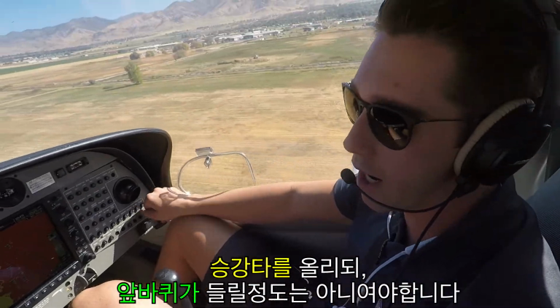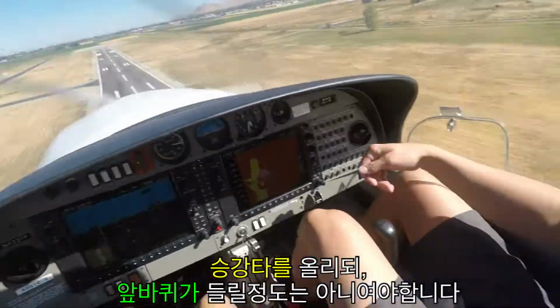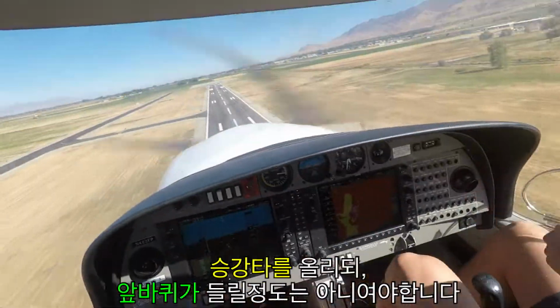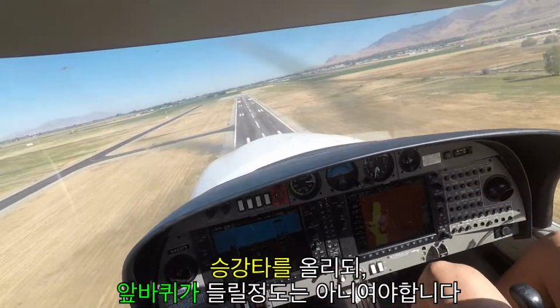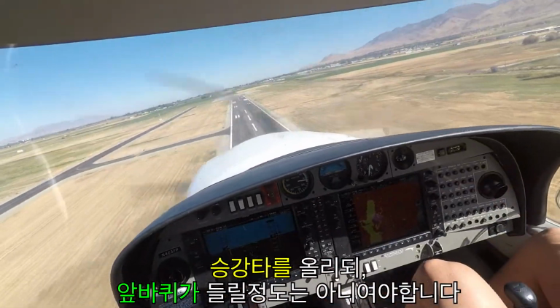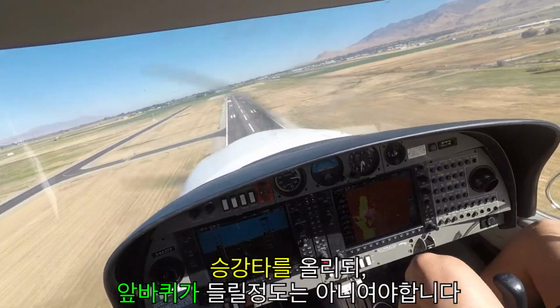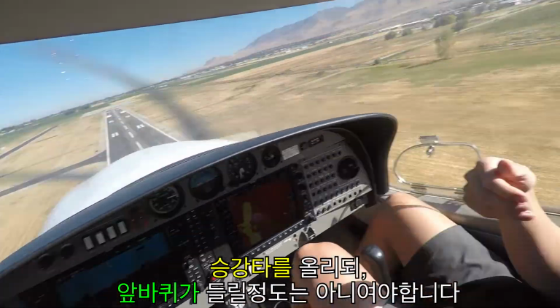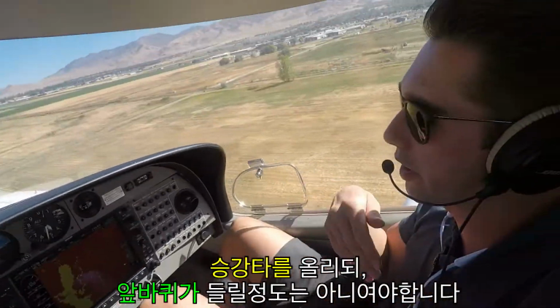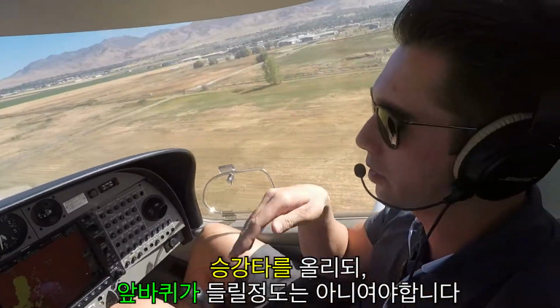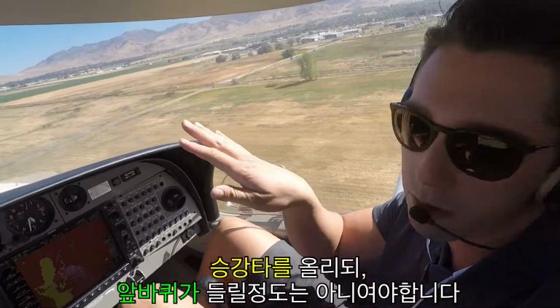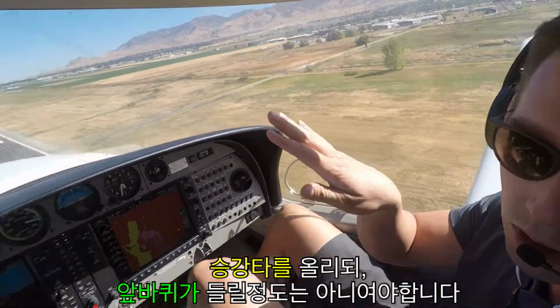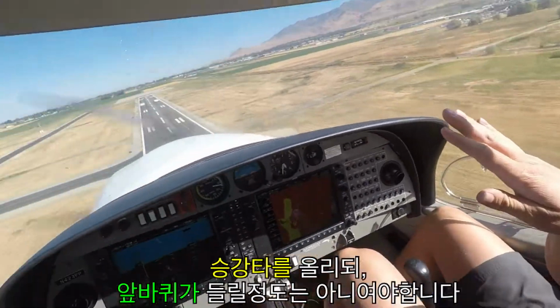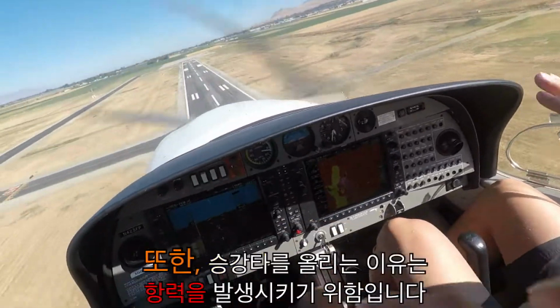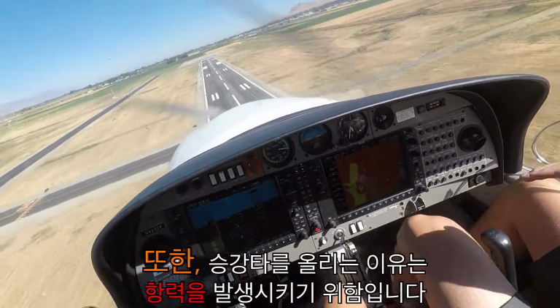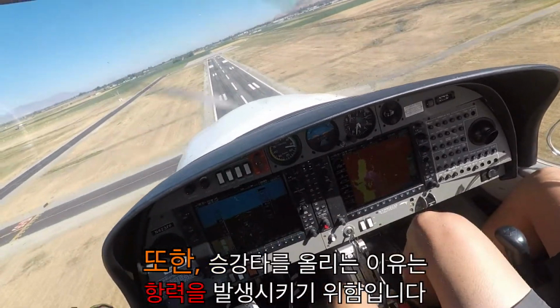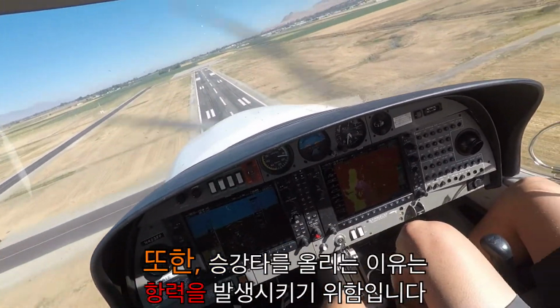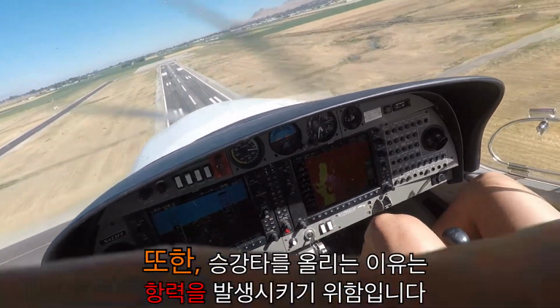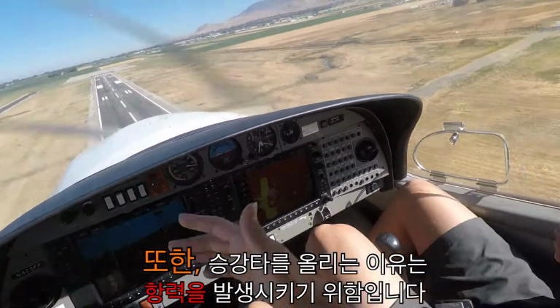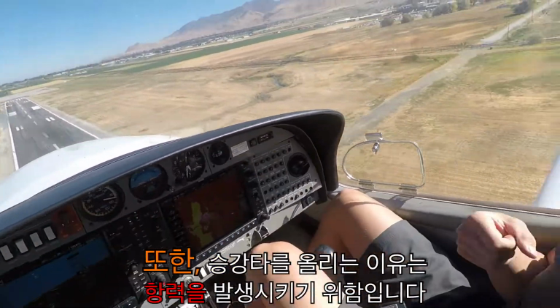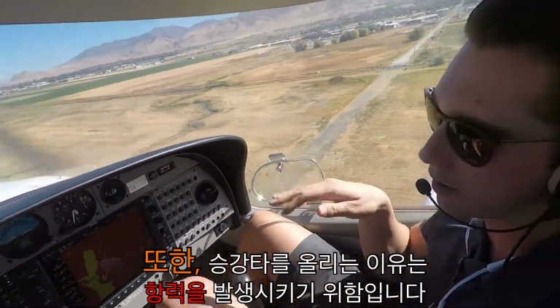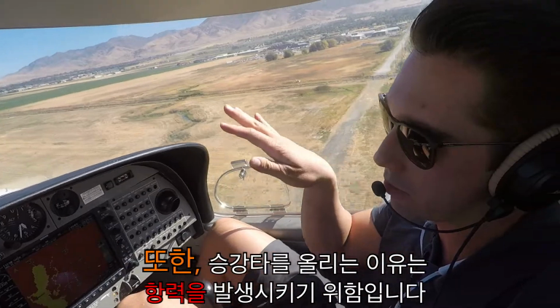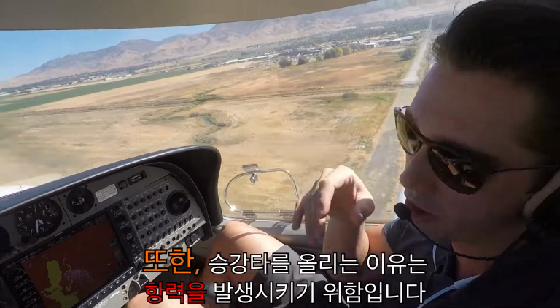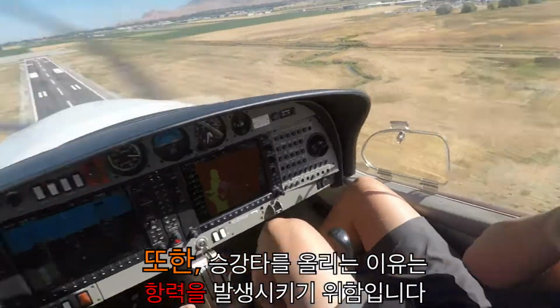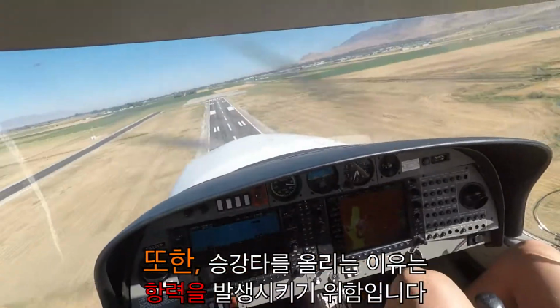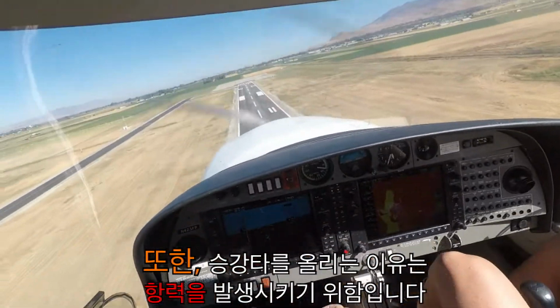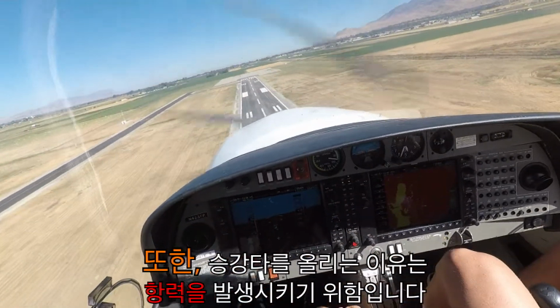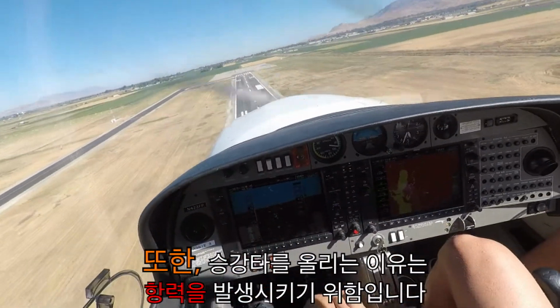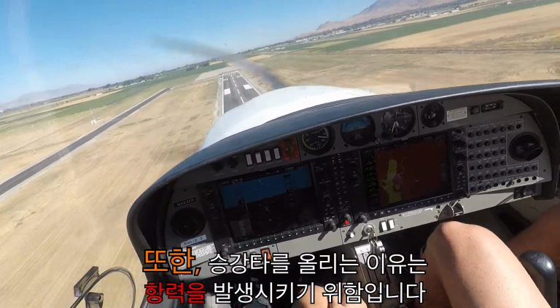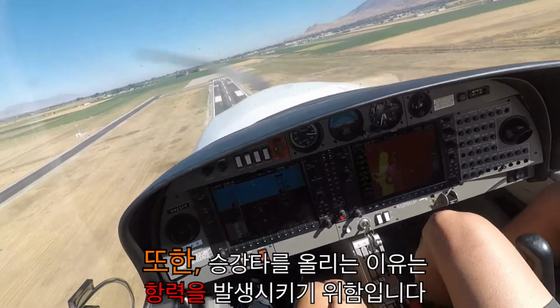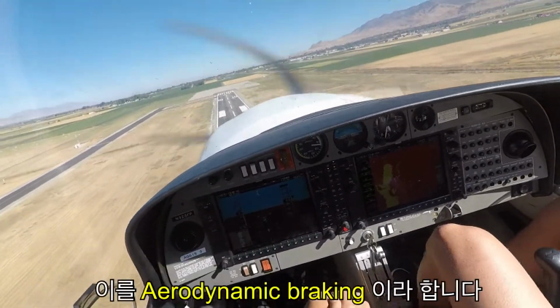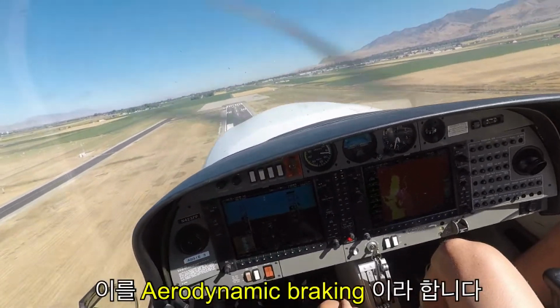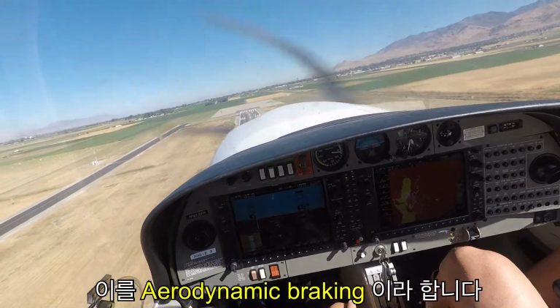Stick back, but just so that you're slowing it down — not to keep the nose wheel off. Just to create drag to keep the airplane slowing down. It's called aerodynamic braking.